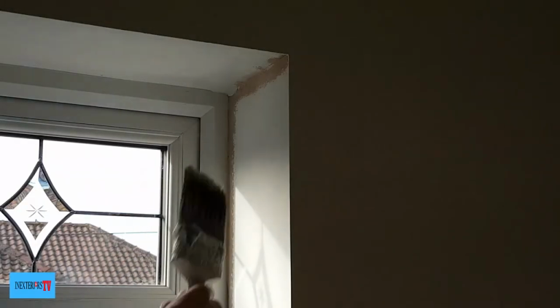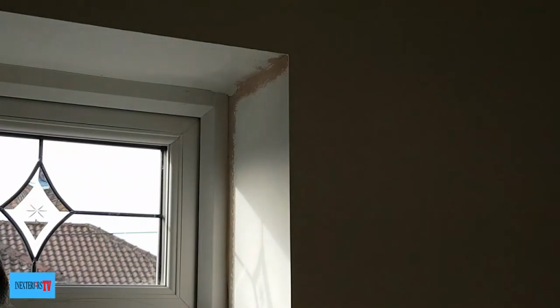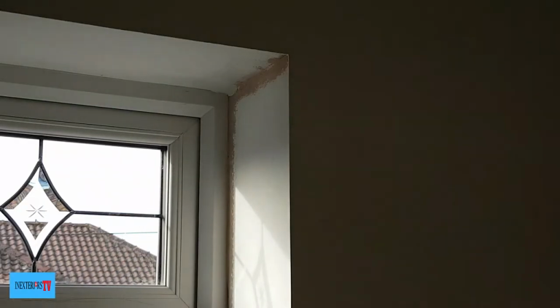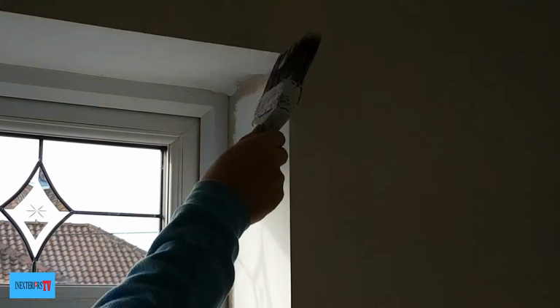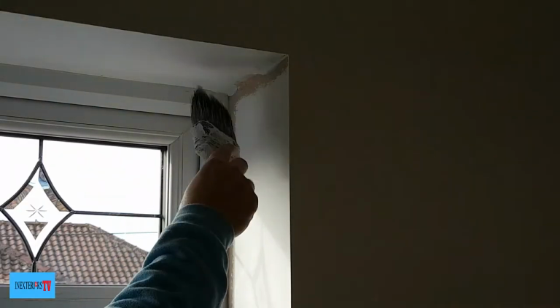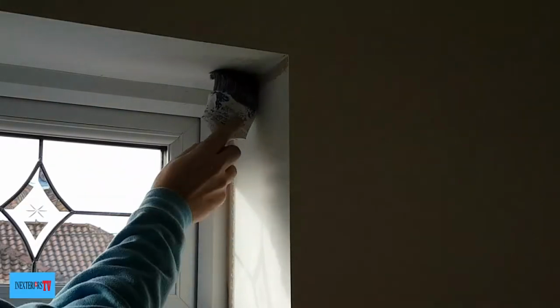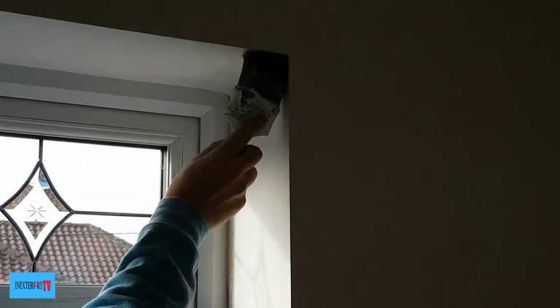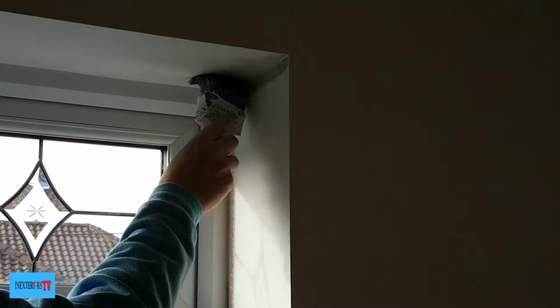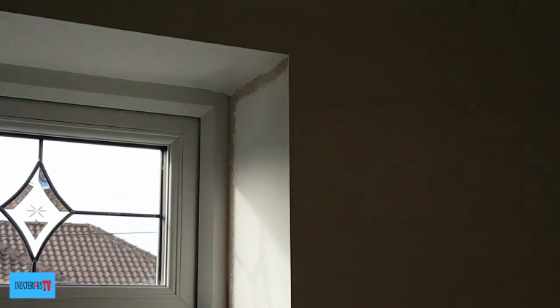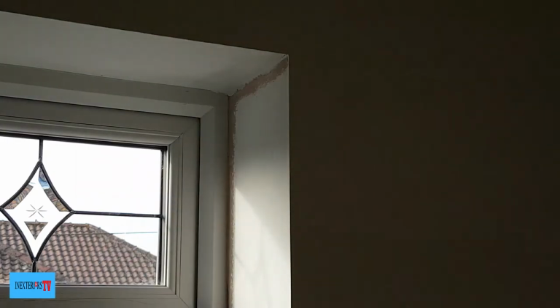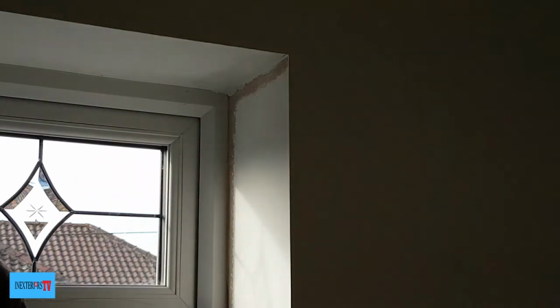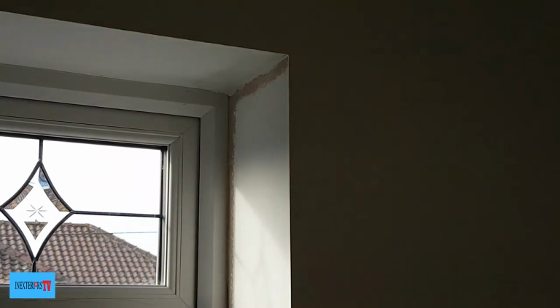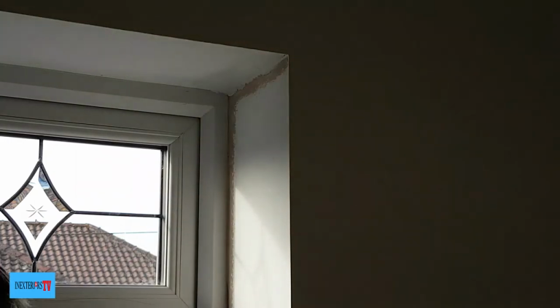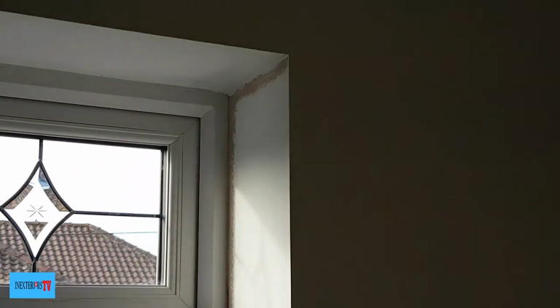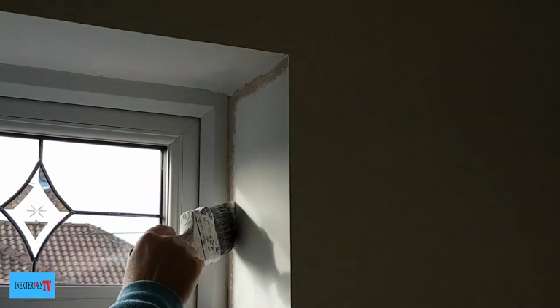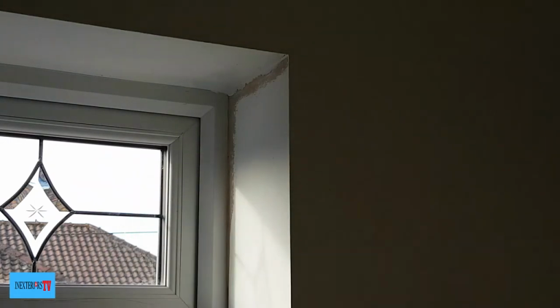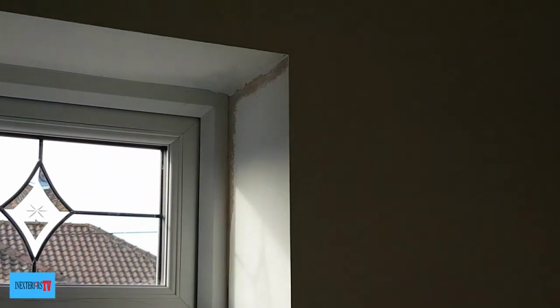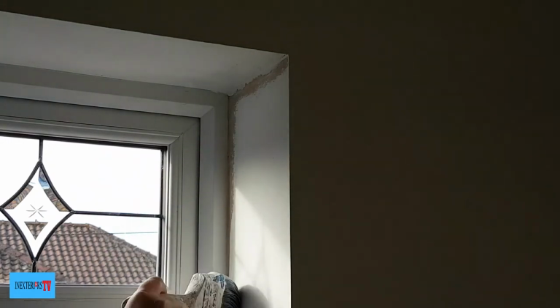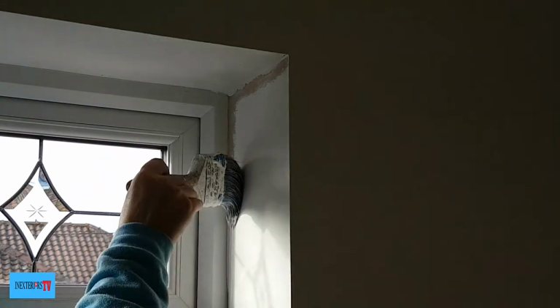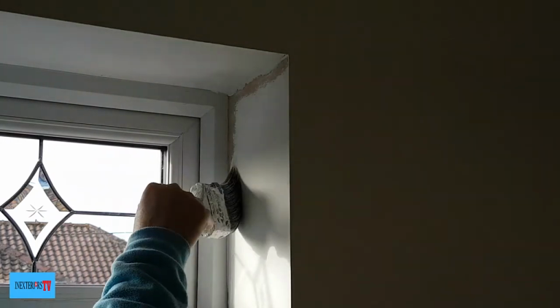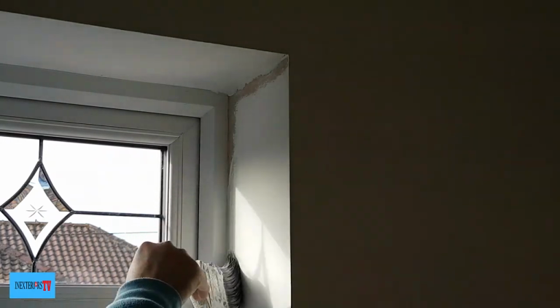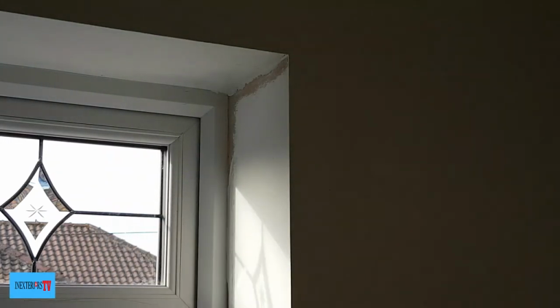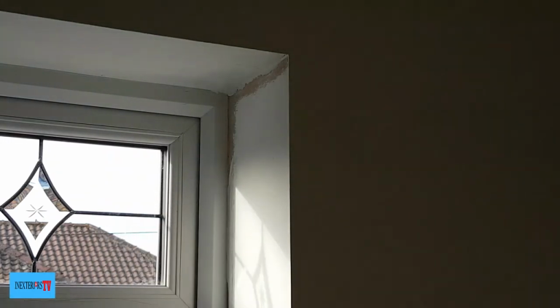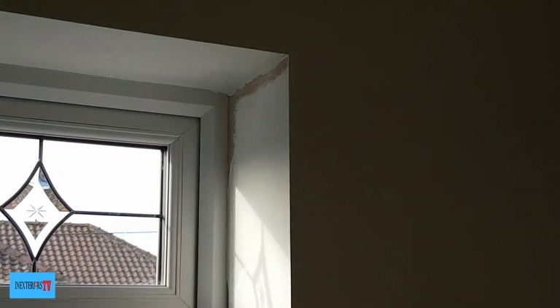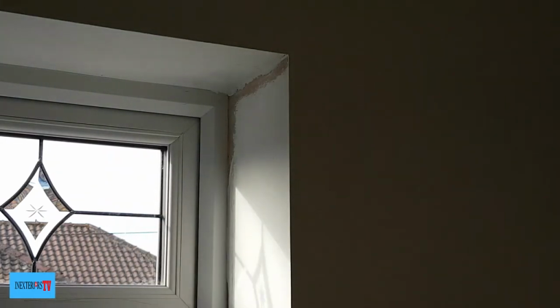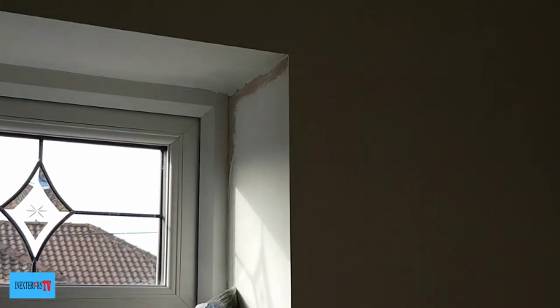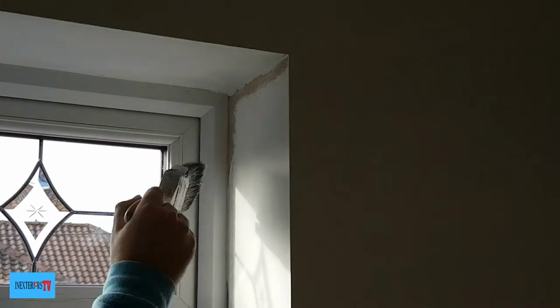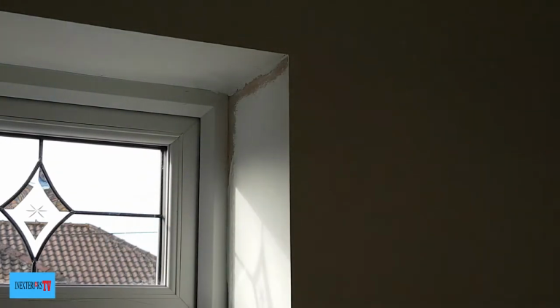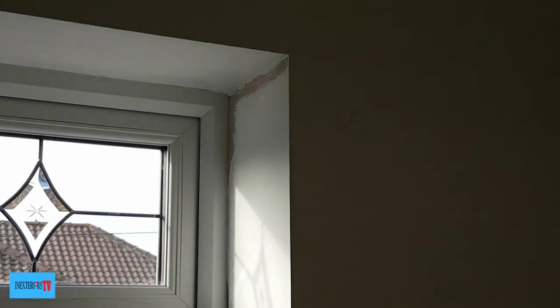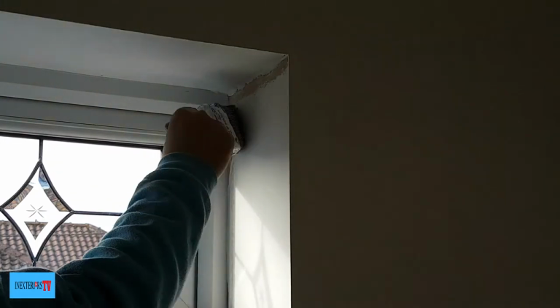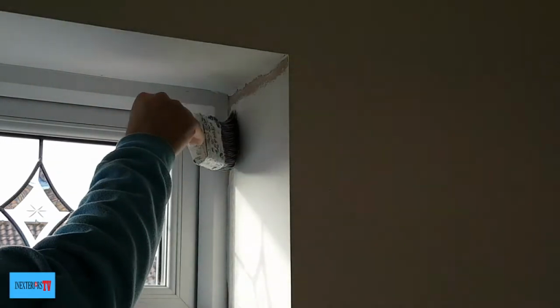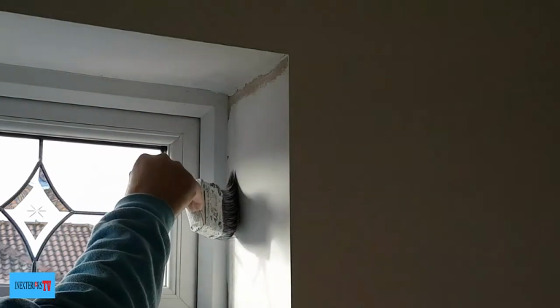Now the frame has been cleaned of the plaster, I can now cut in this bare plaster bit.